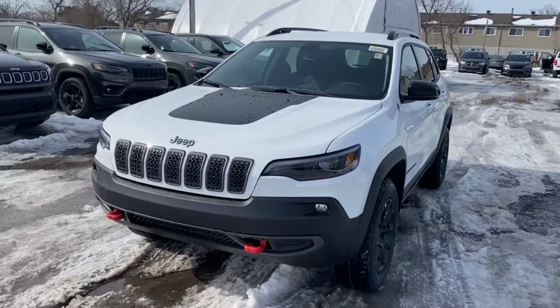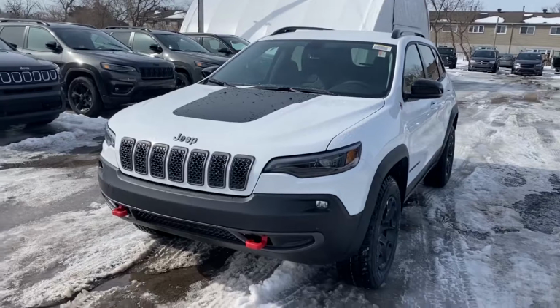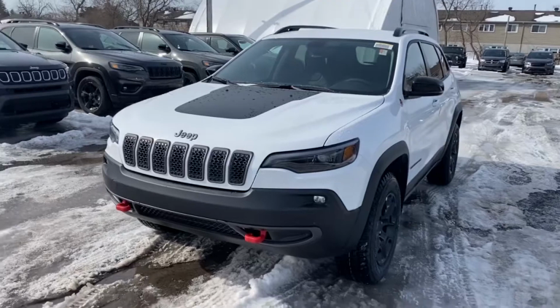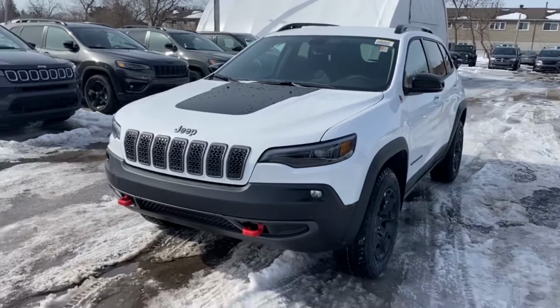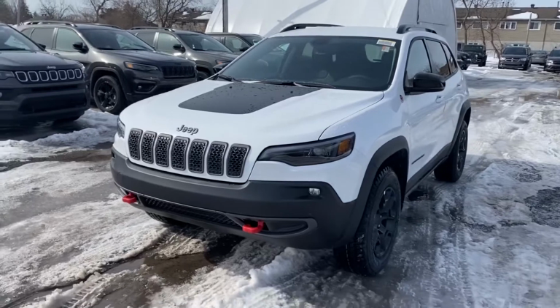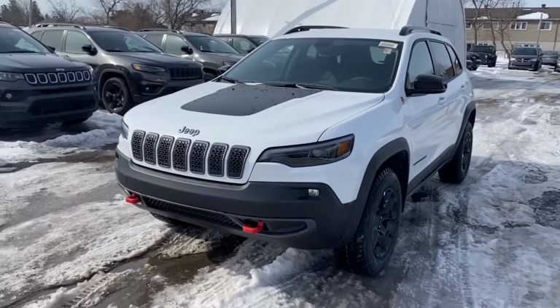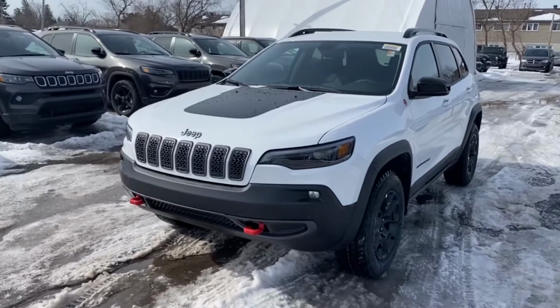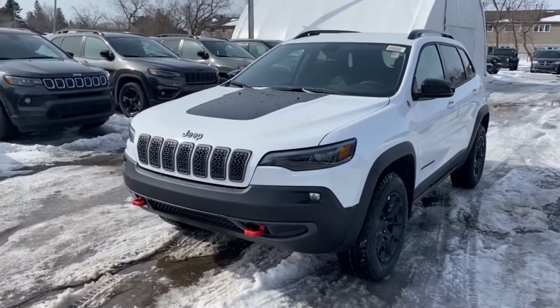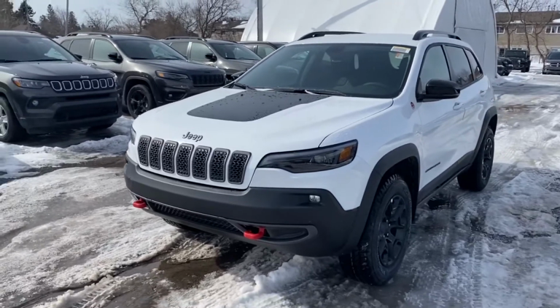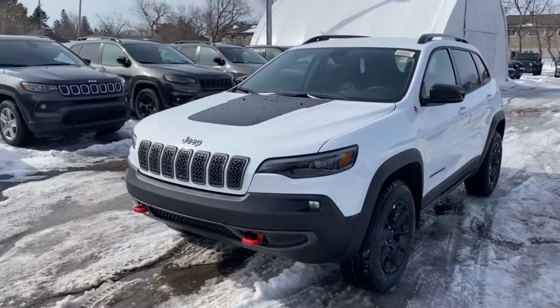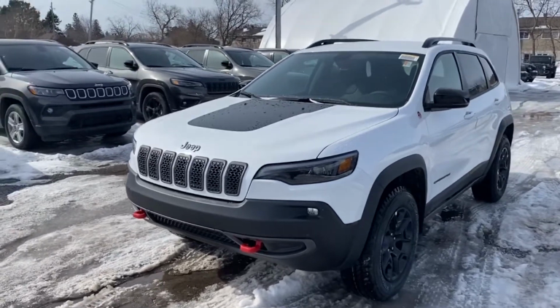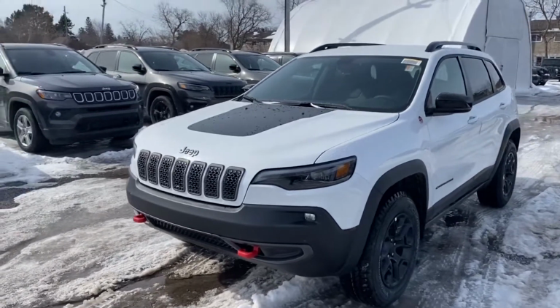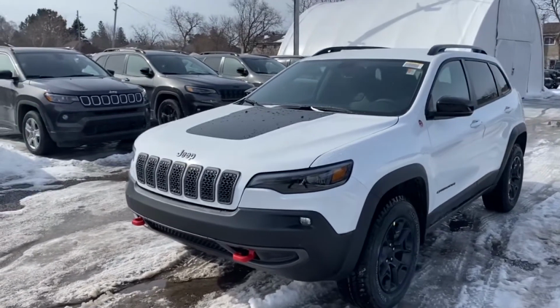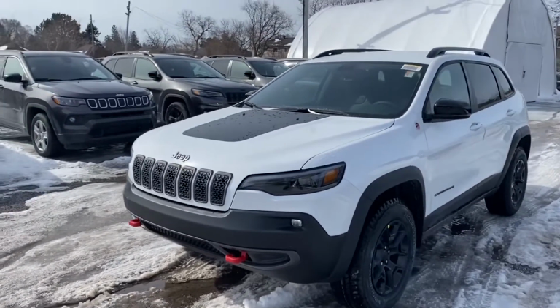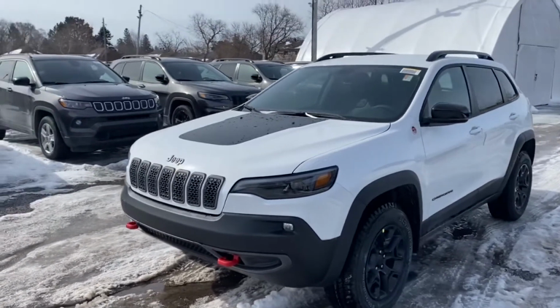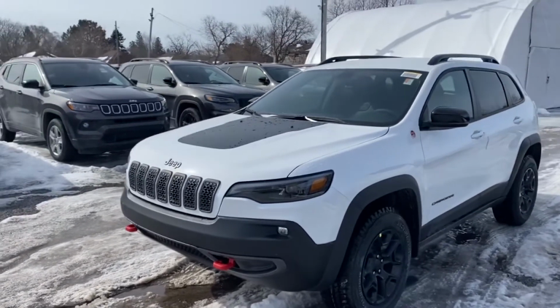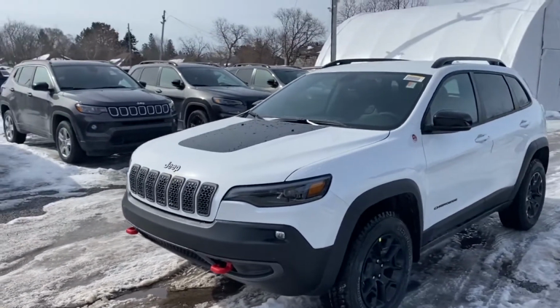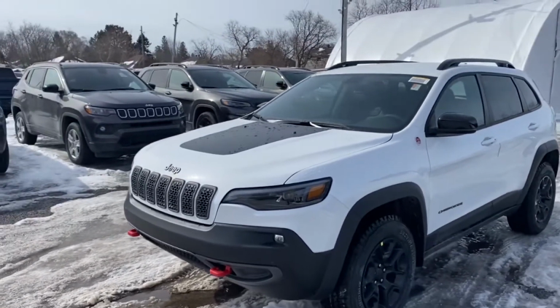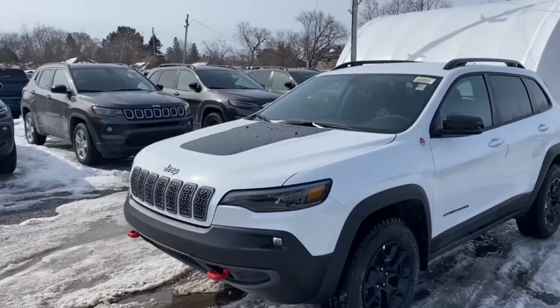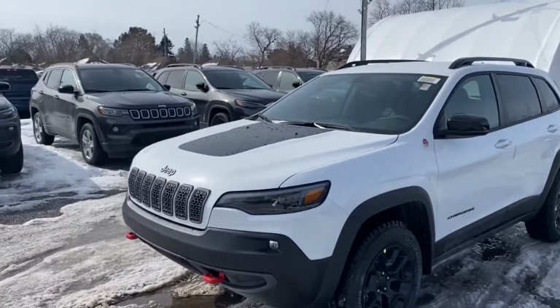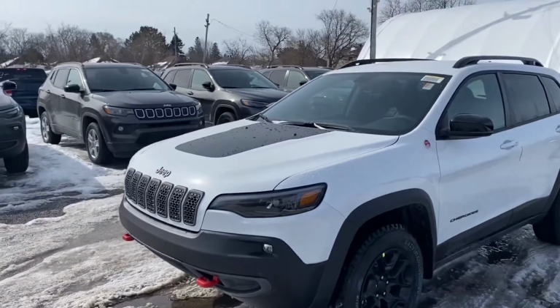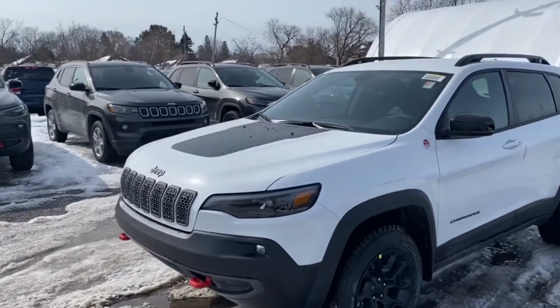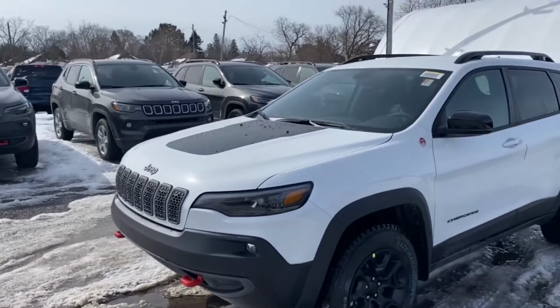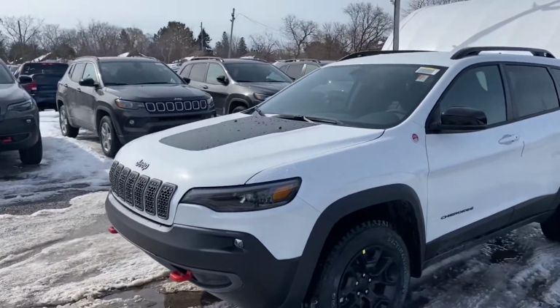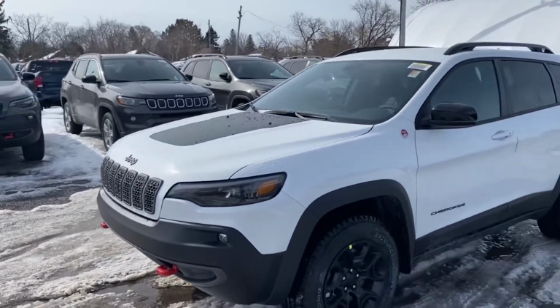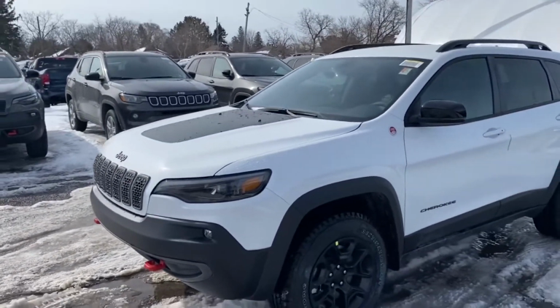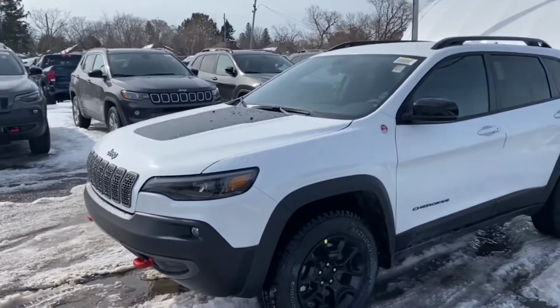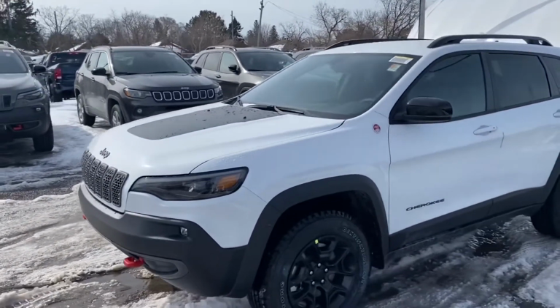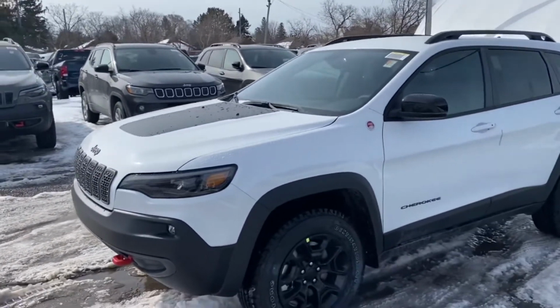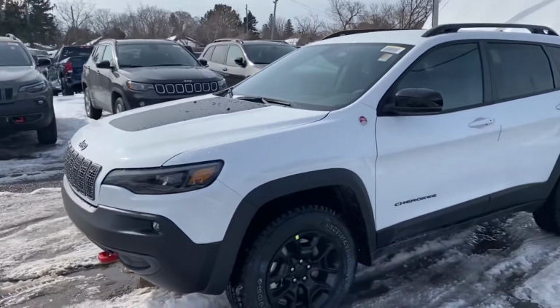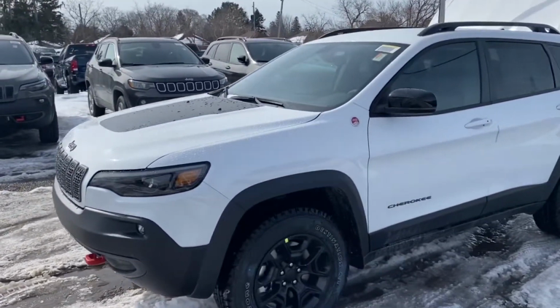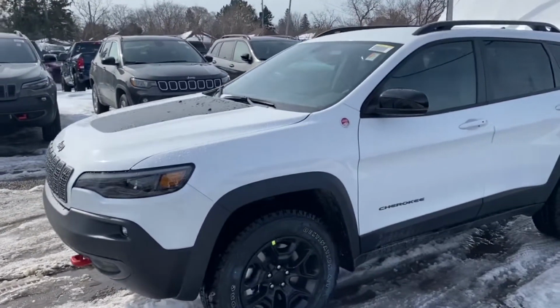What's up guys, Aiden here from Ottawa Dodge, and today I have with me a 2022 Jeep Cherokee Trailhawk.